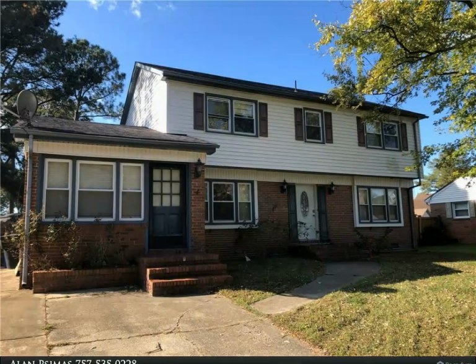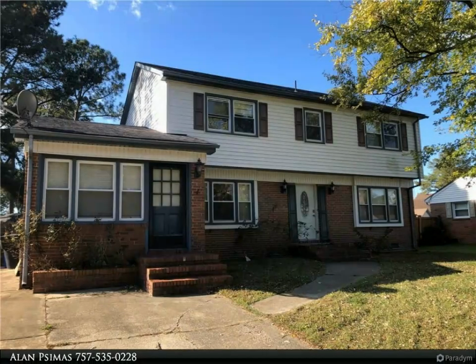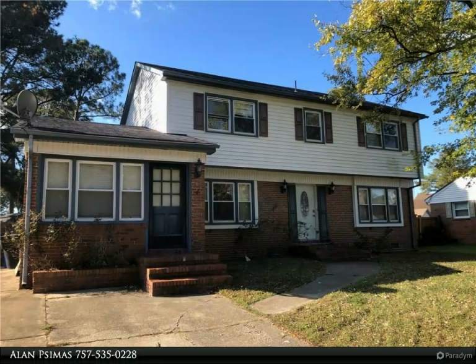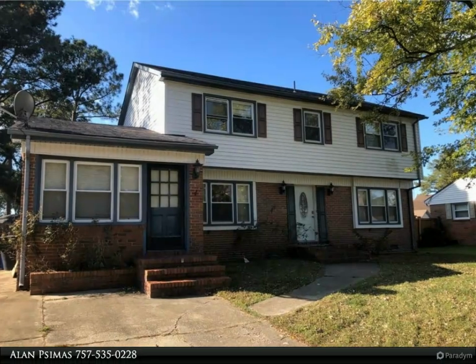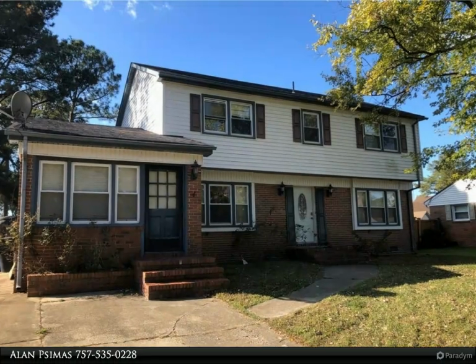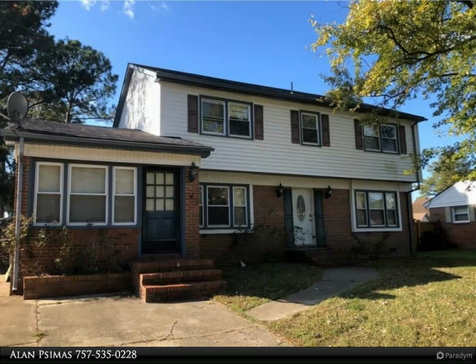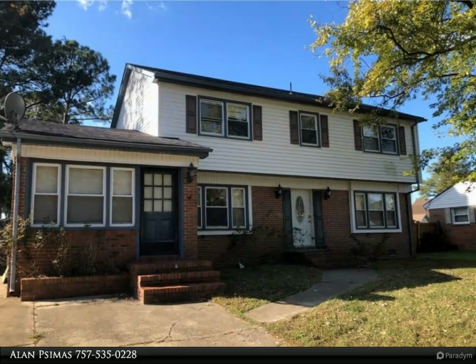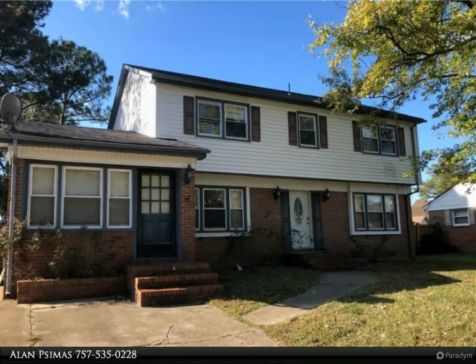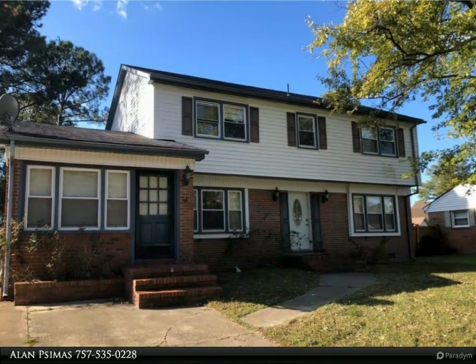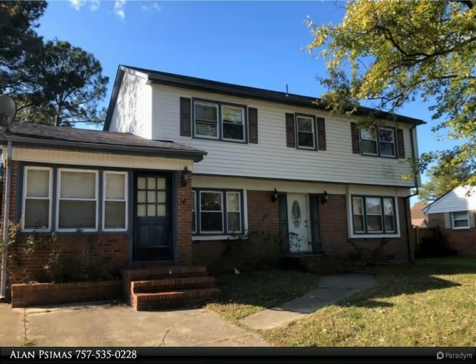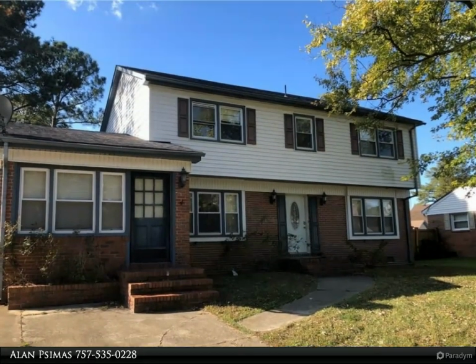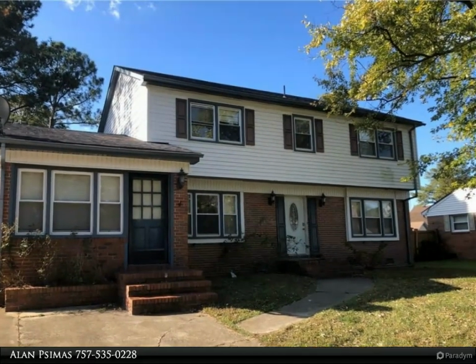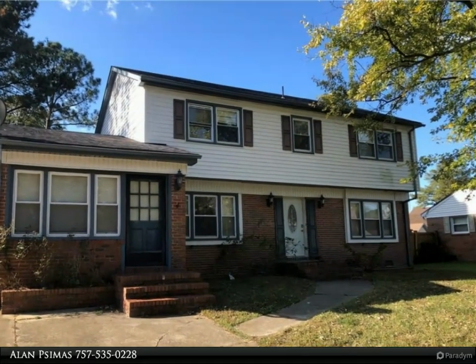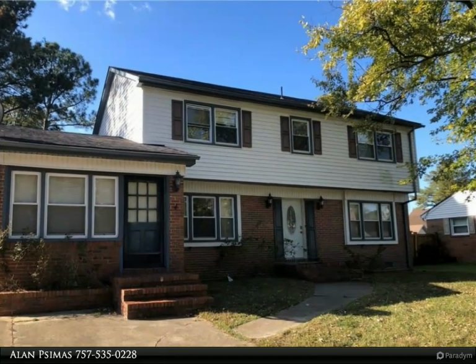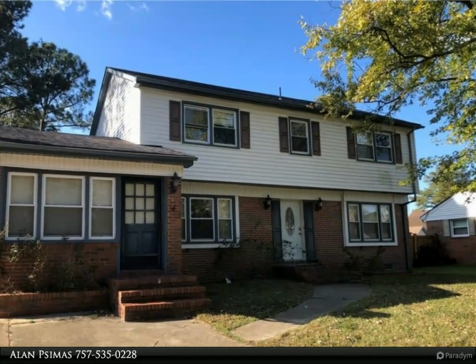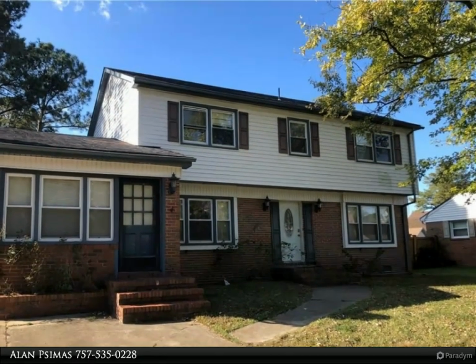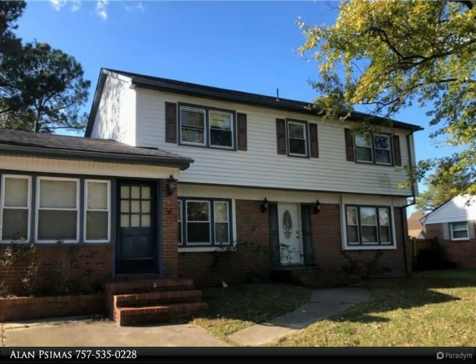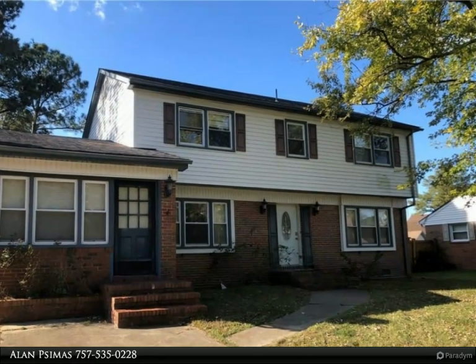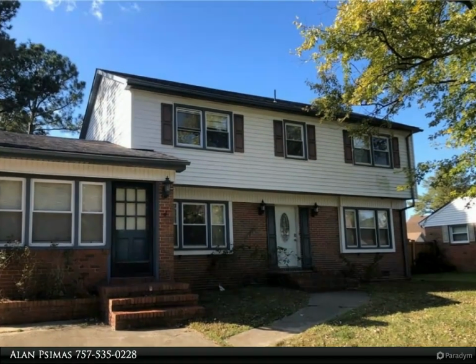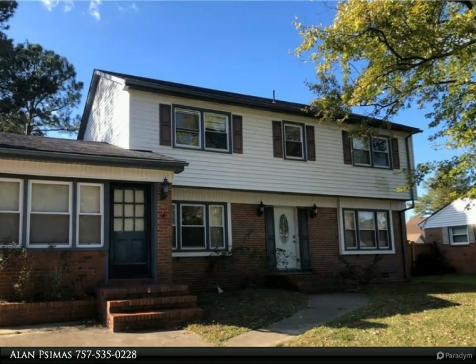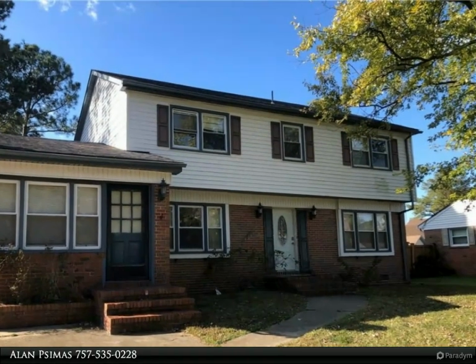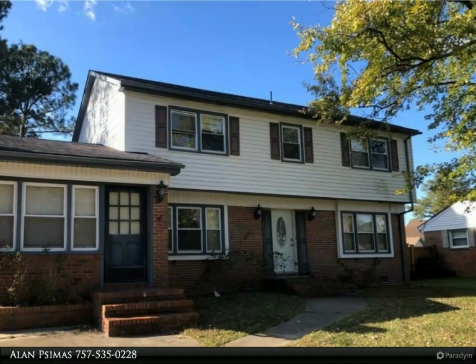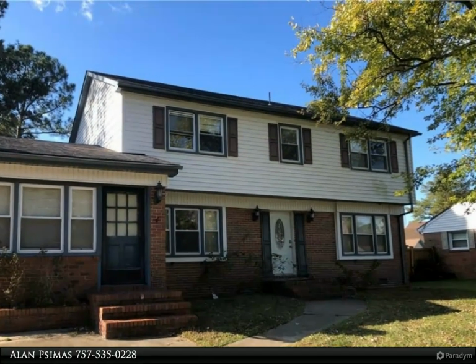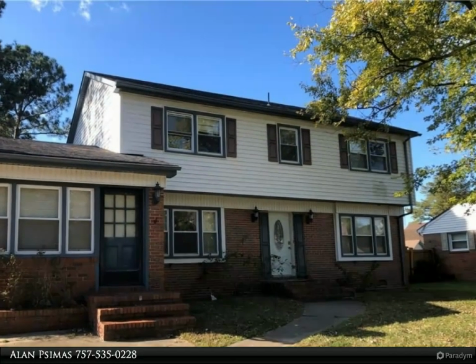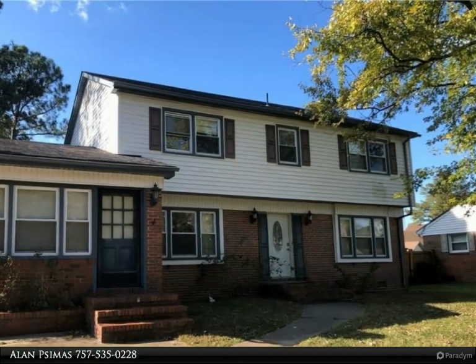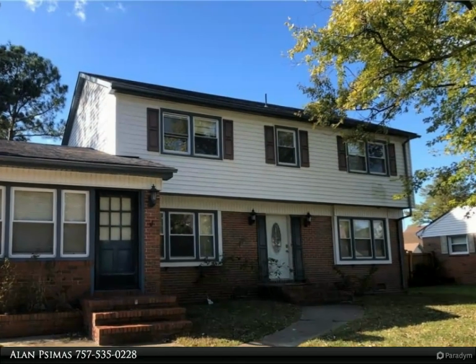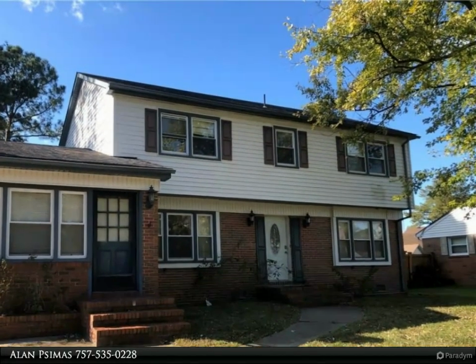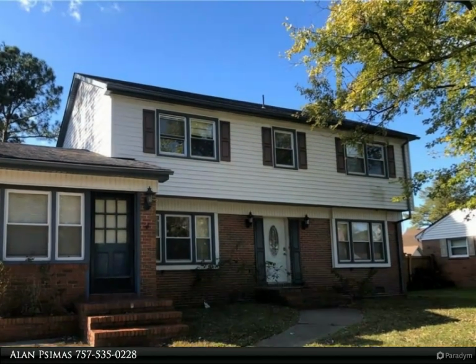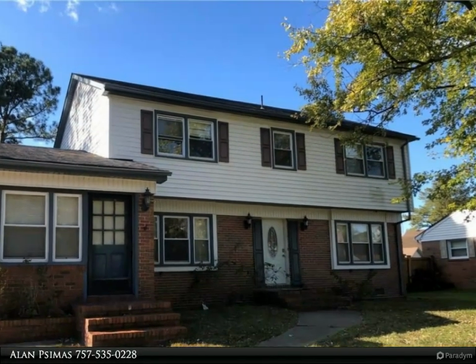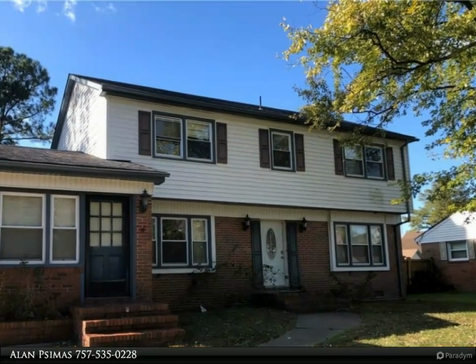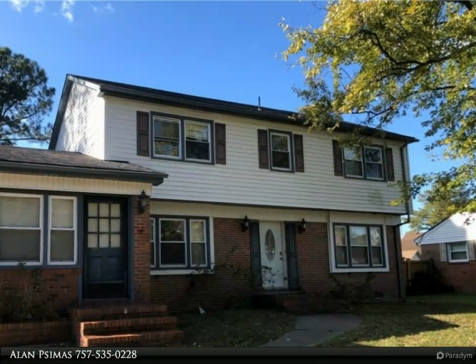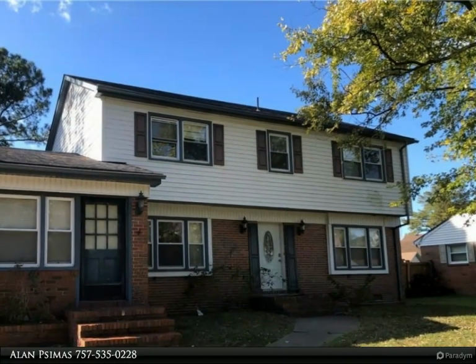This Berkshire Hathaway Home Services Town Realty property video is presented by Alan Psymas.